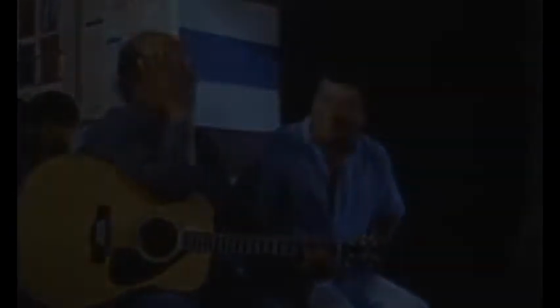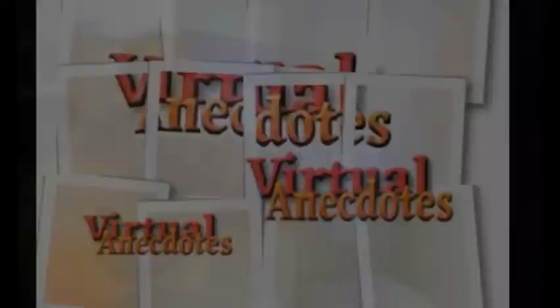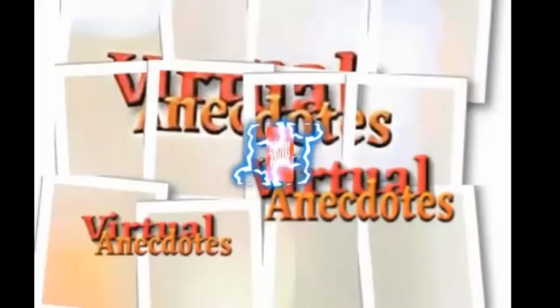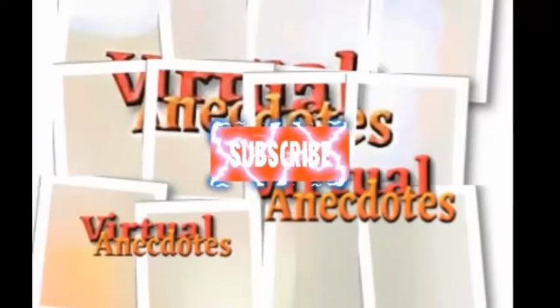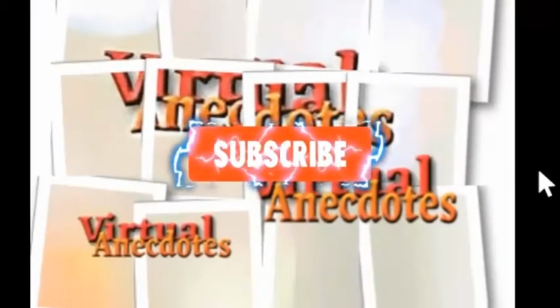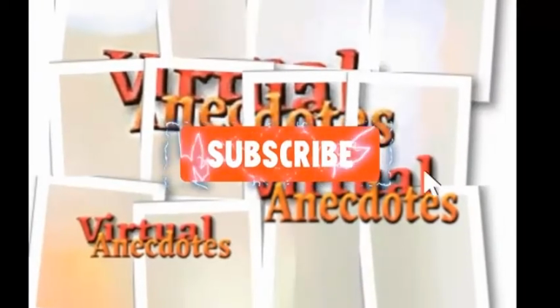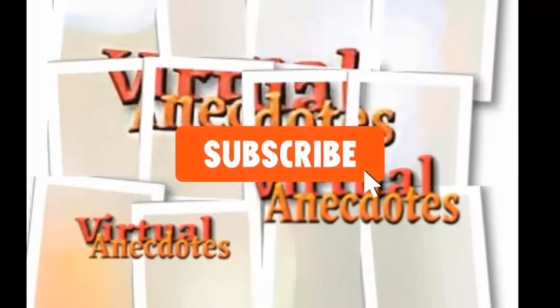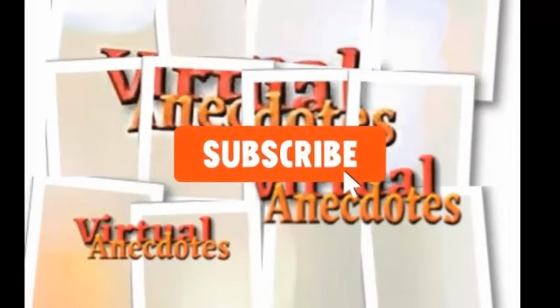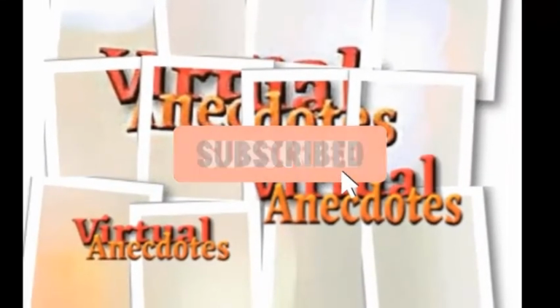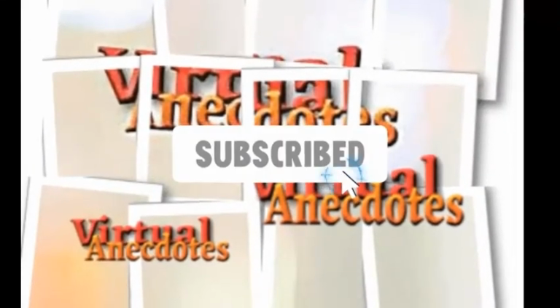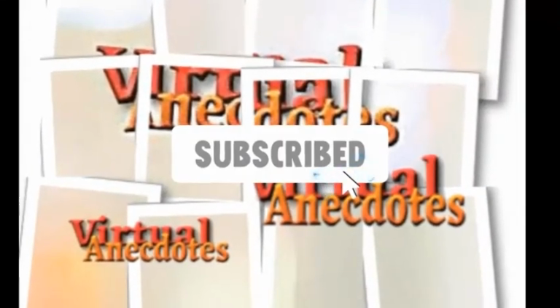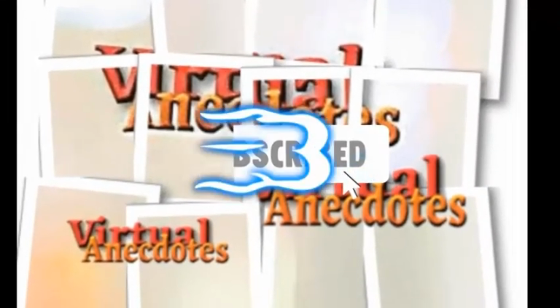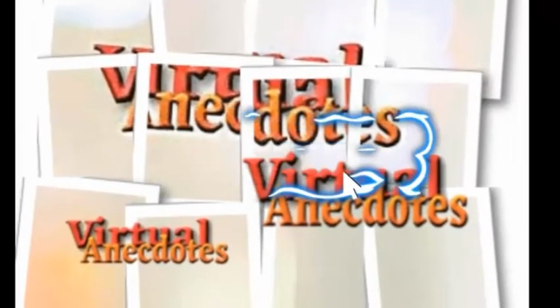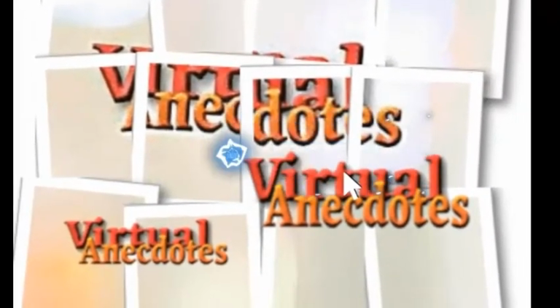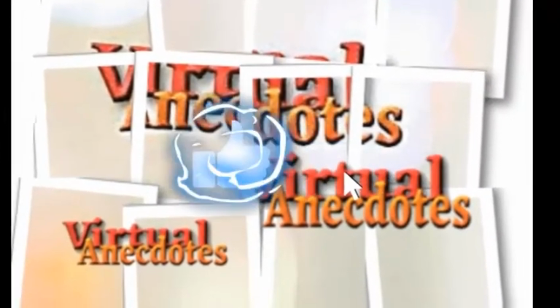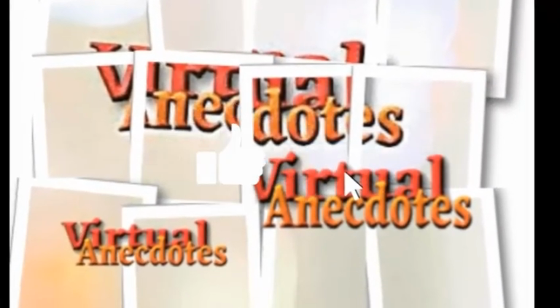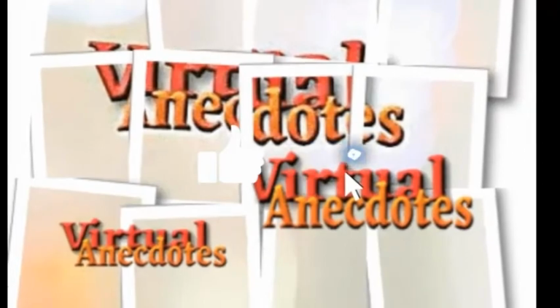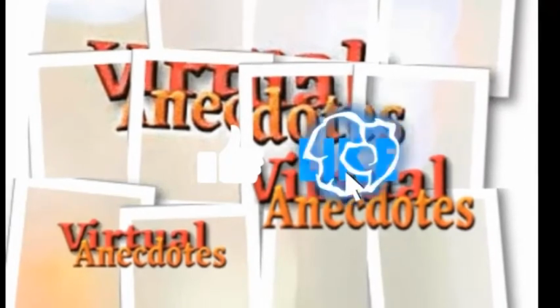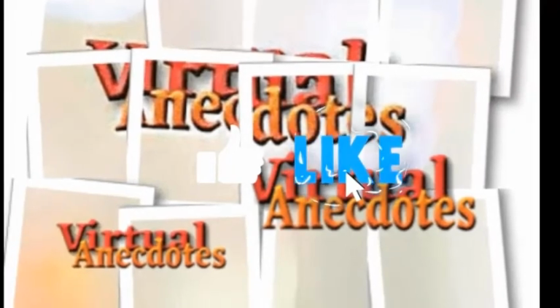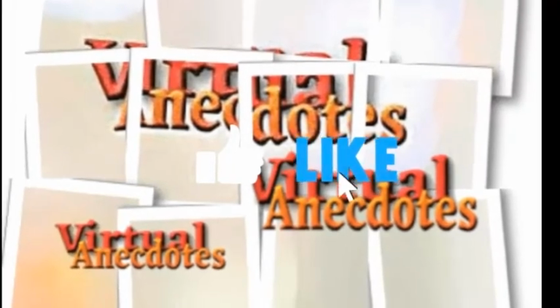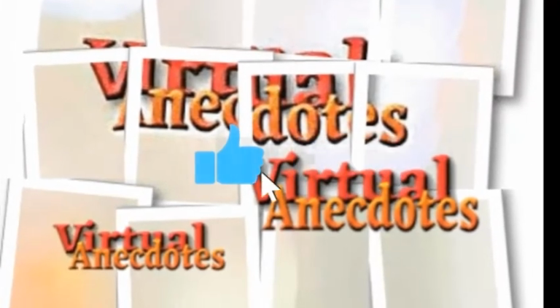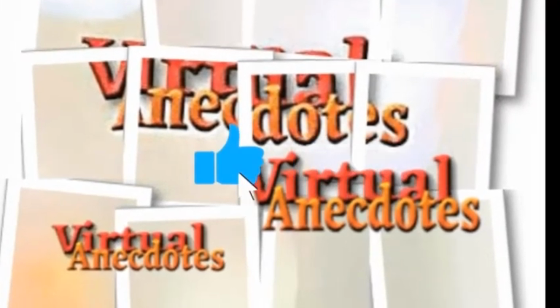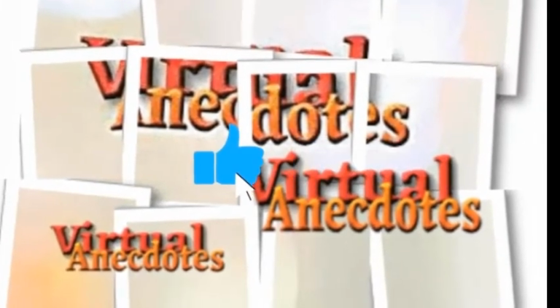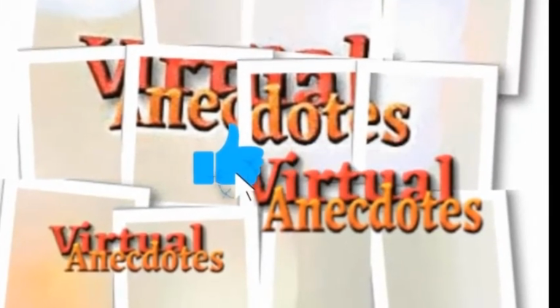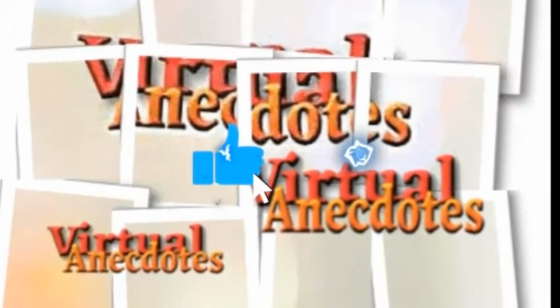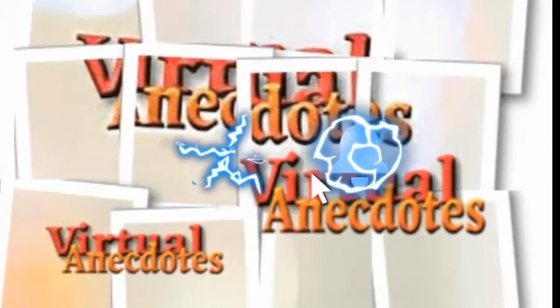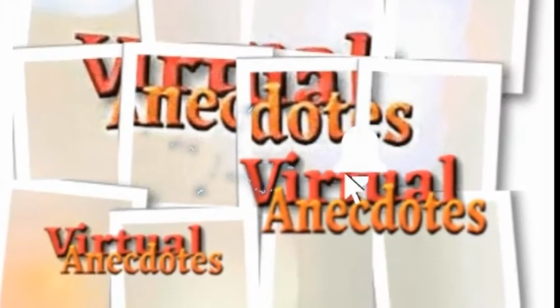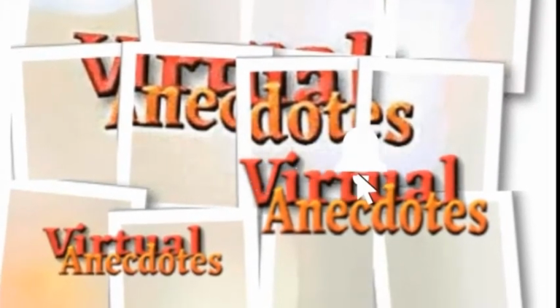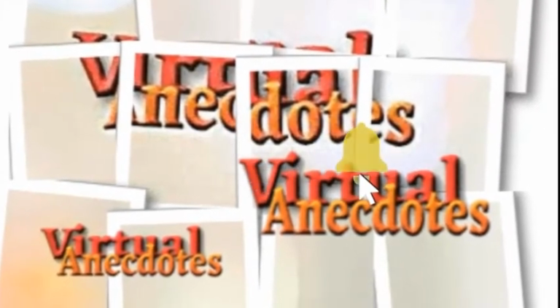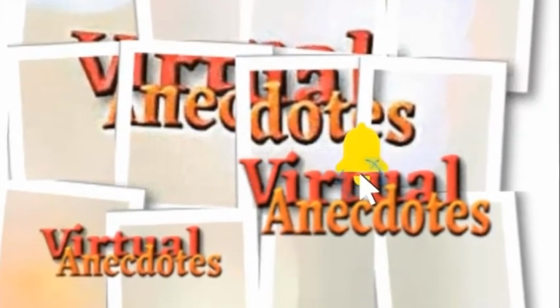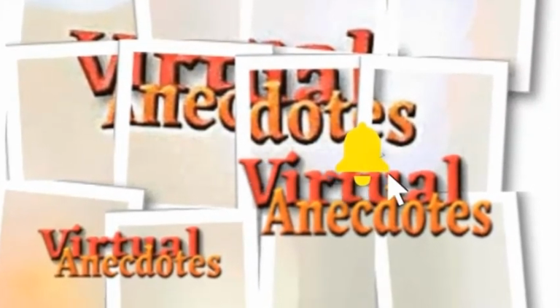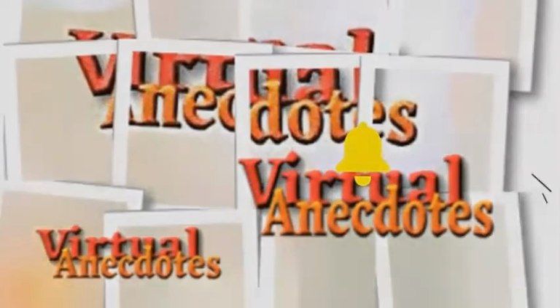Please like and subscribe to our YouTube channel. It'll be a great help to us. Thank you for watching.